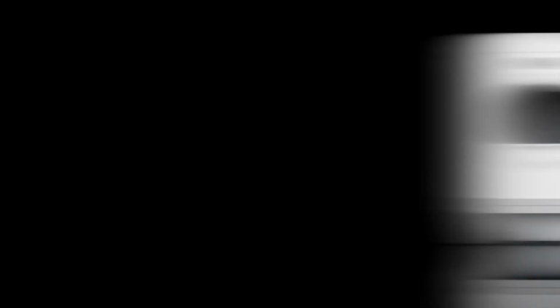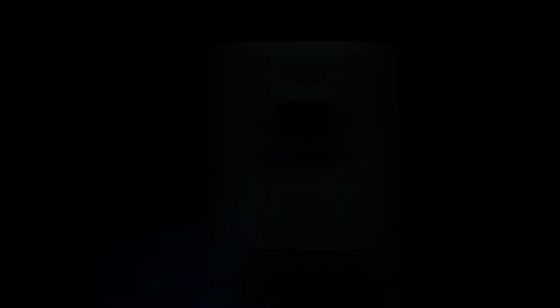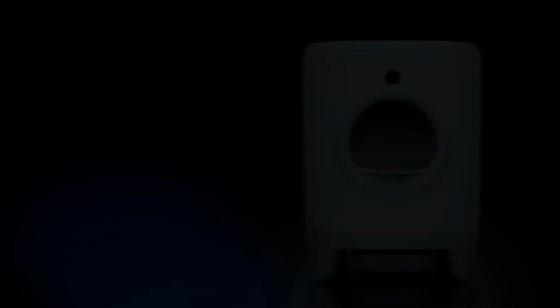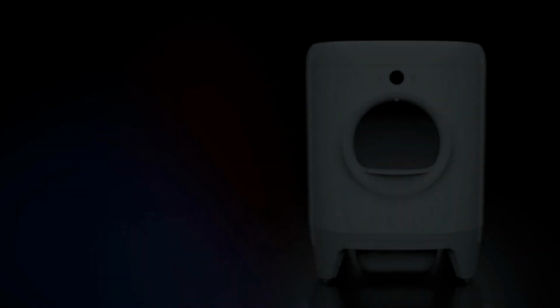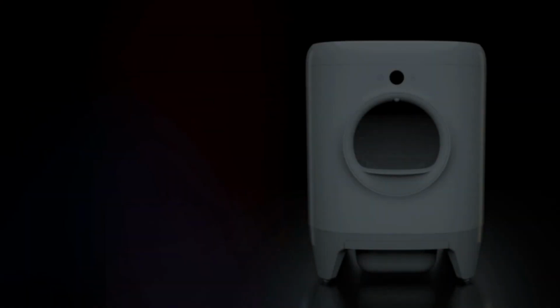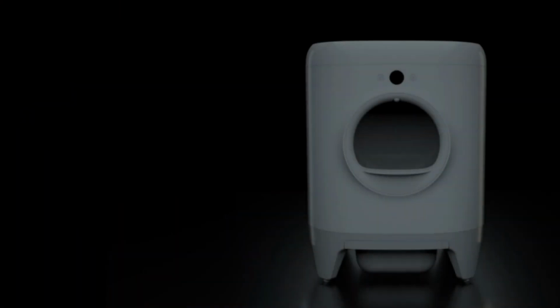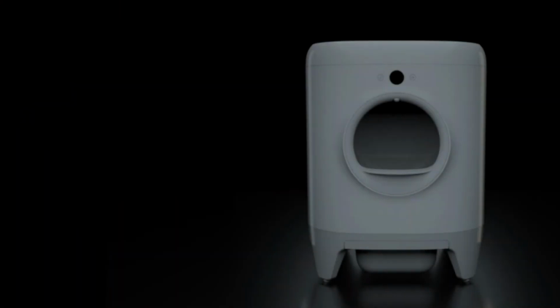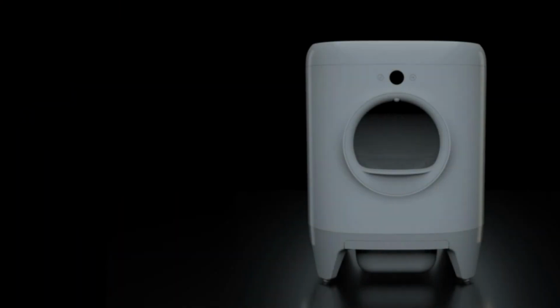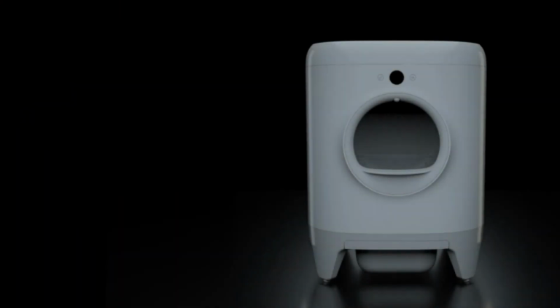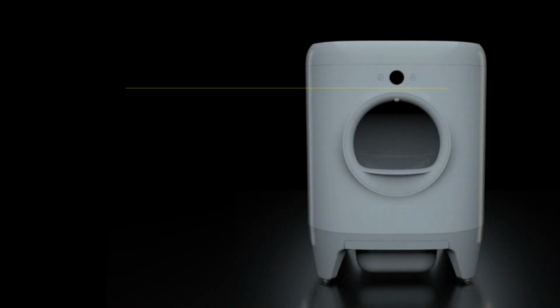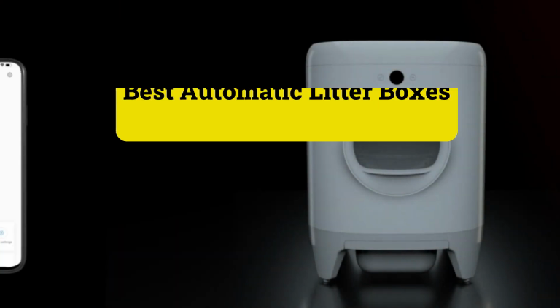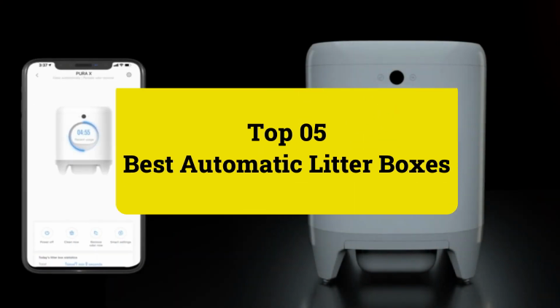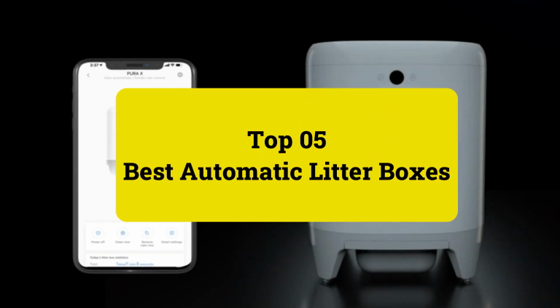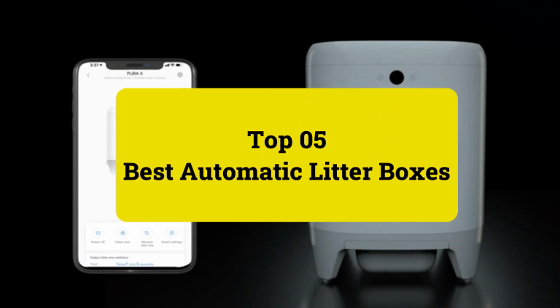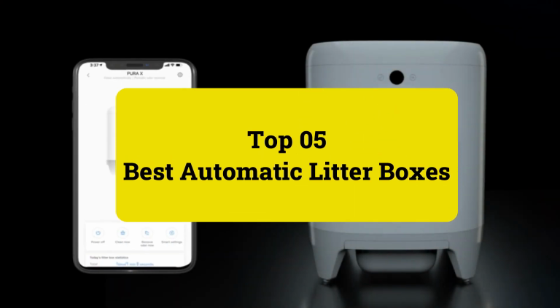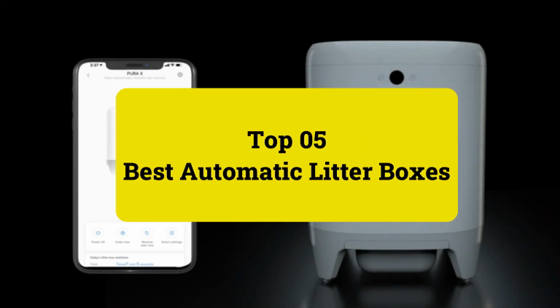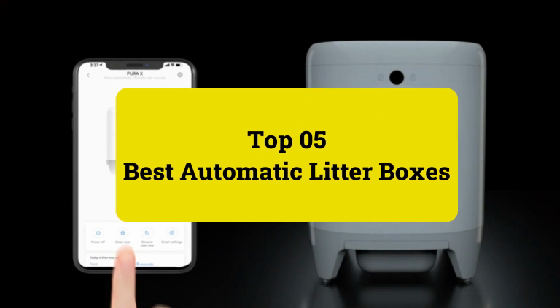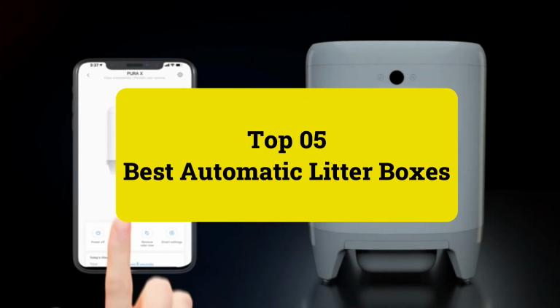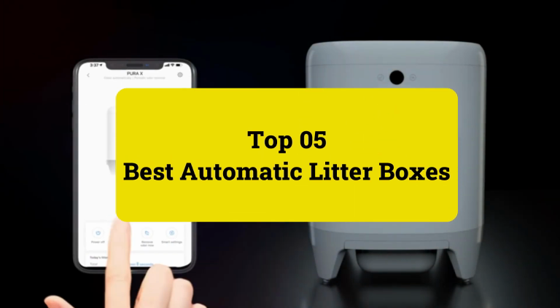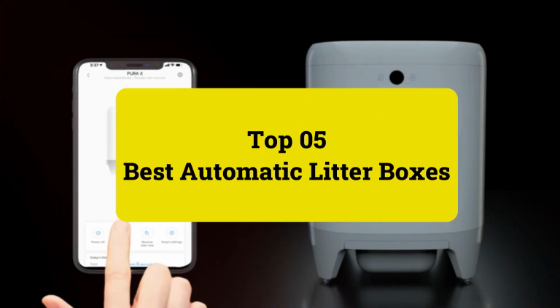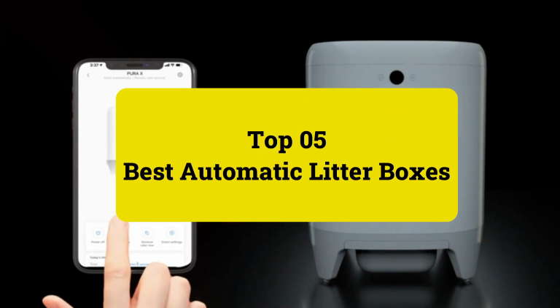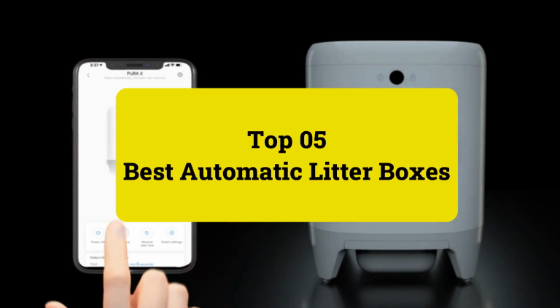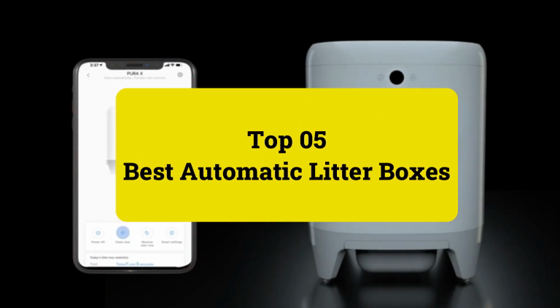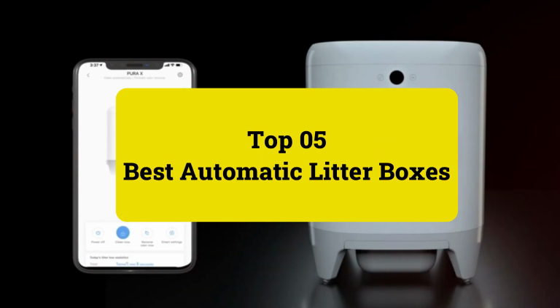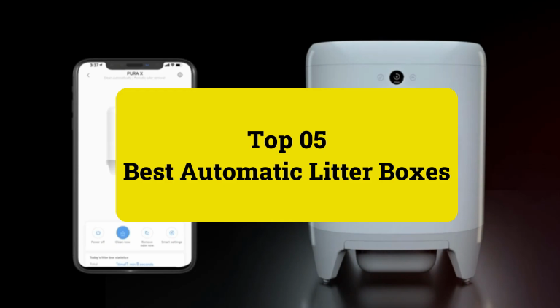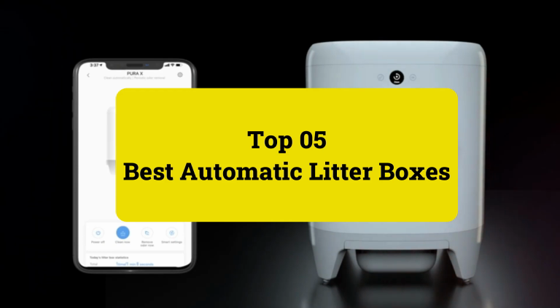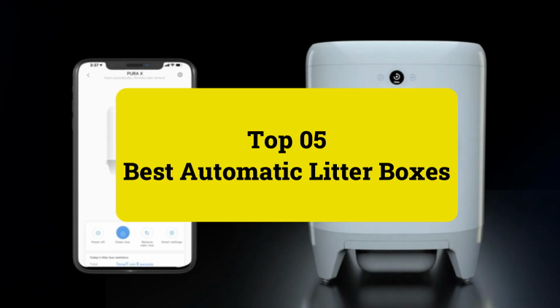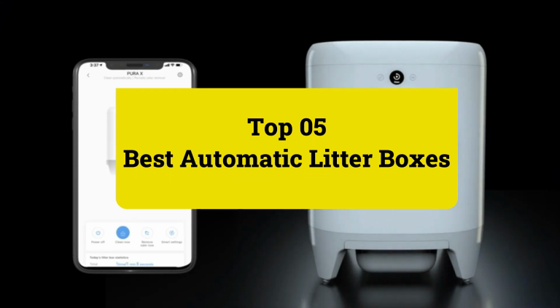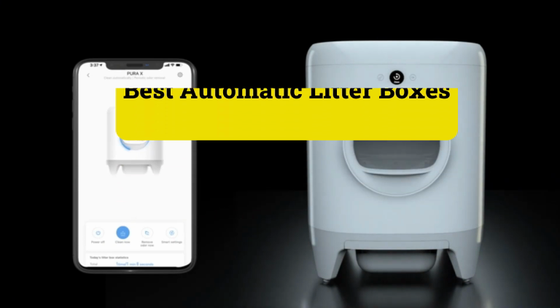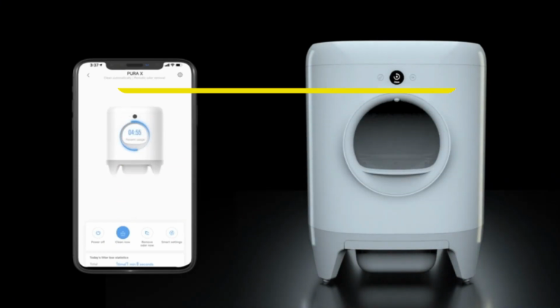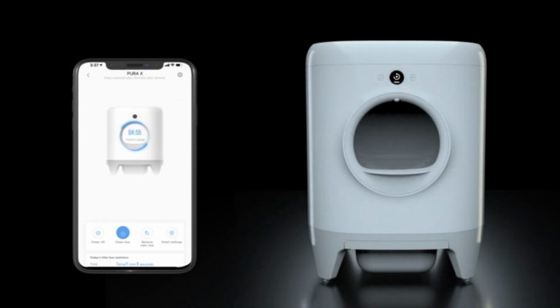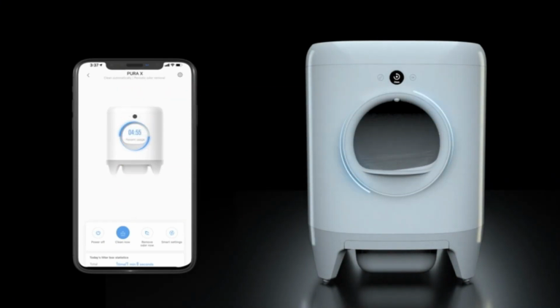The top five best automatic litter boxes. Let's get started.